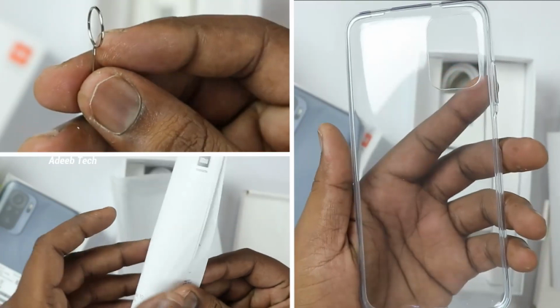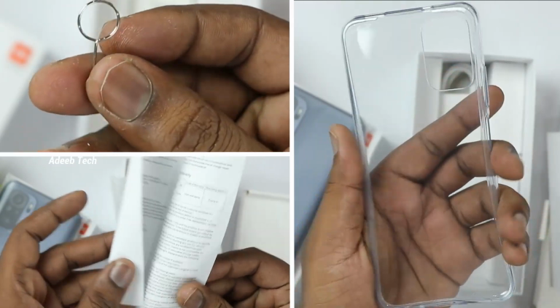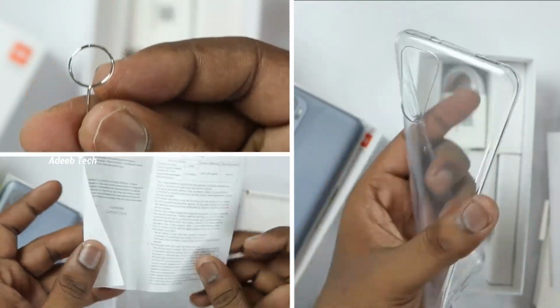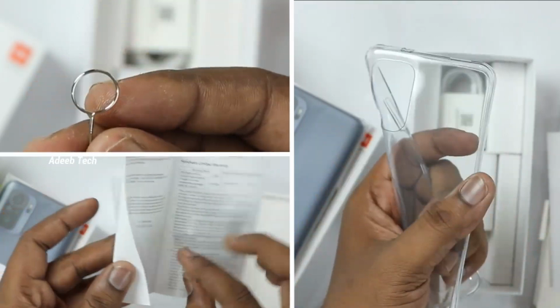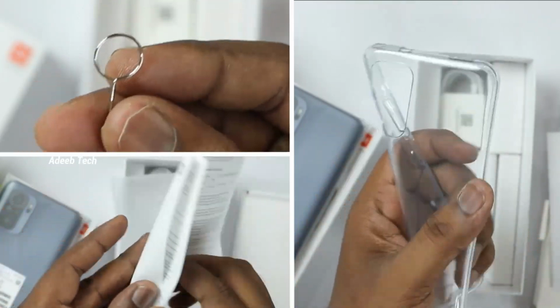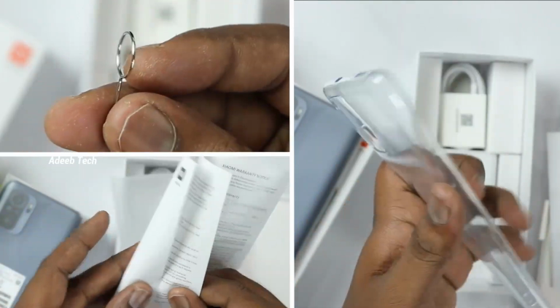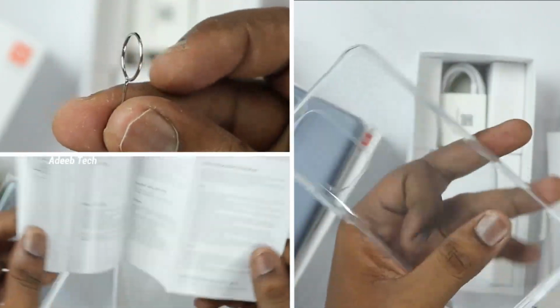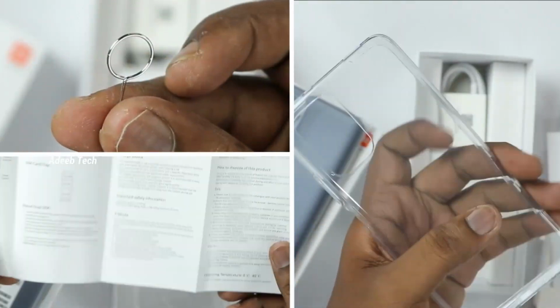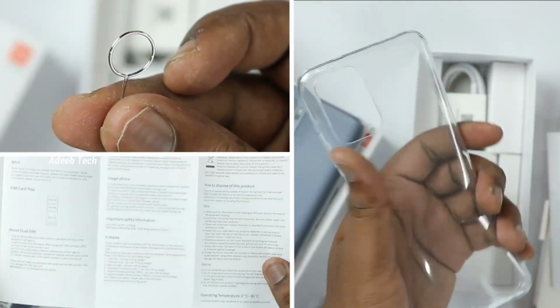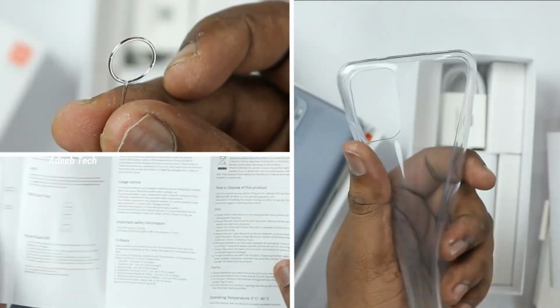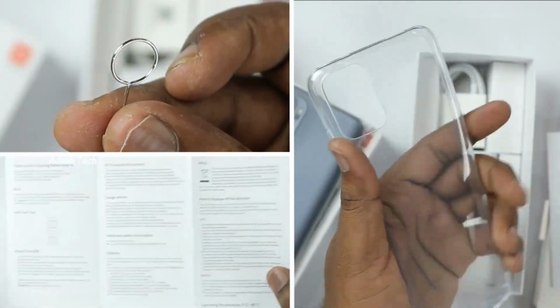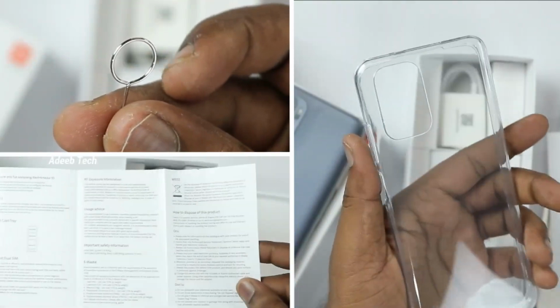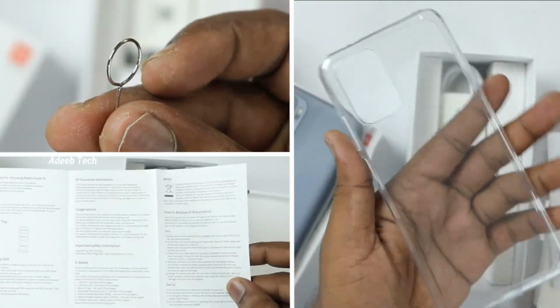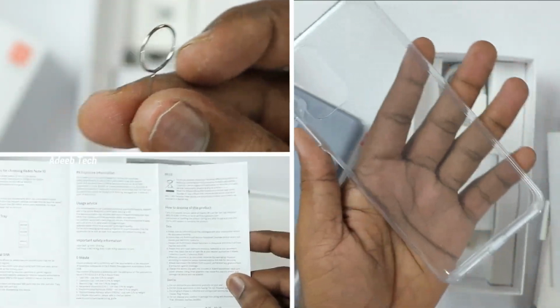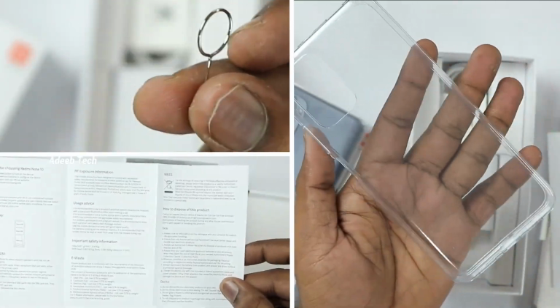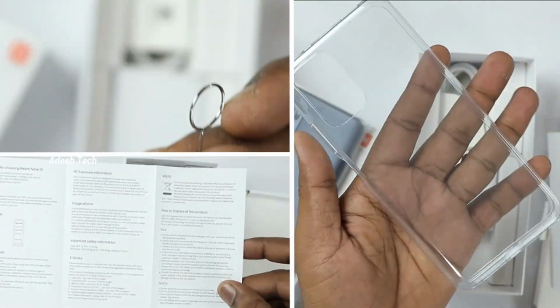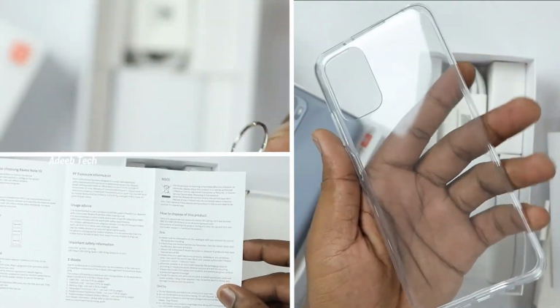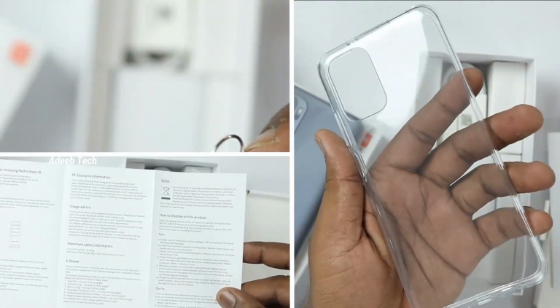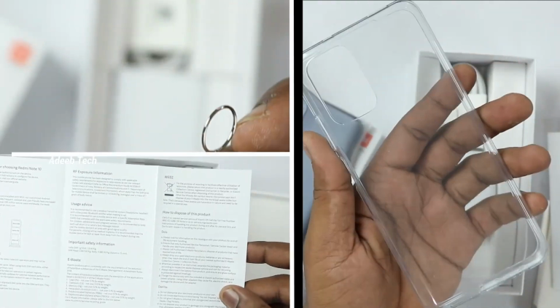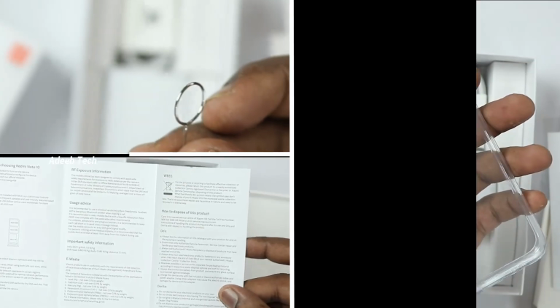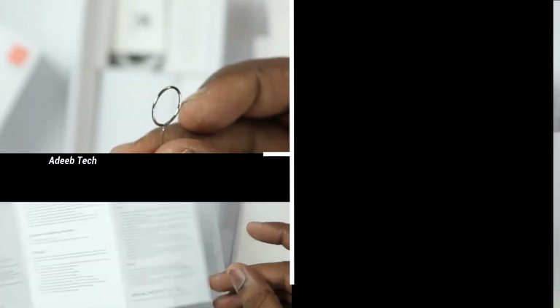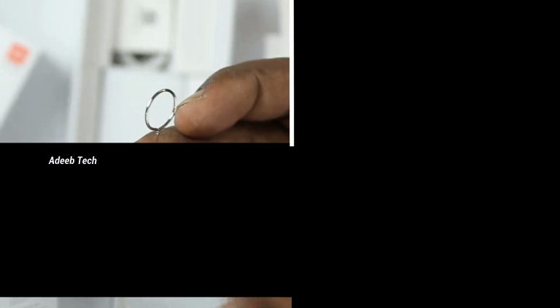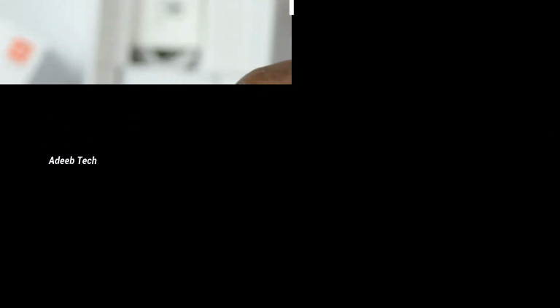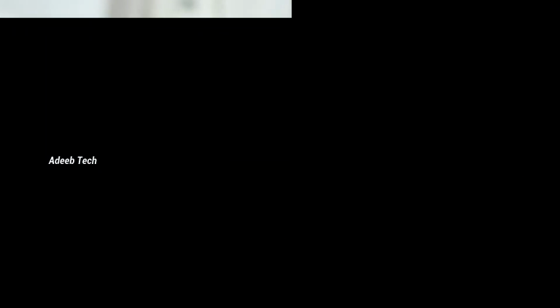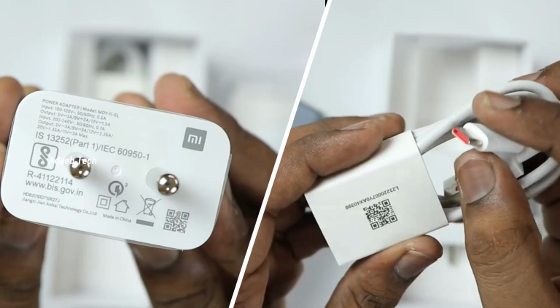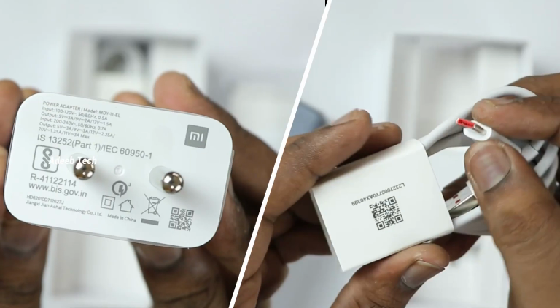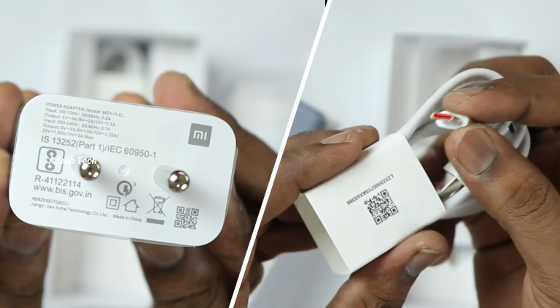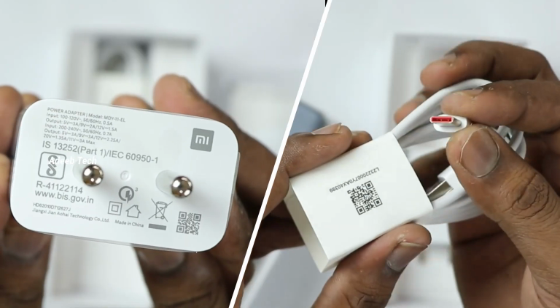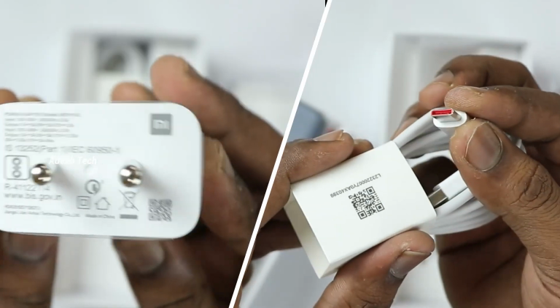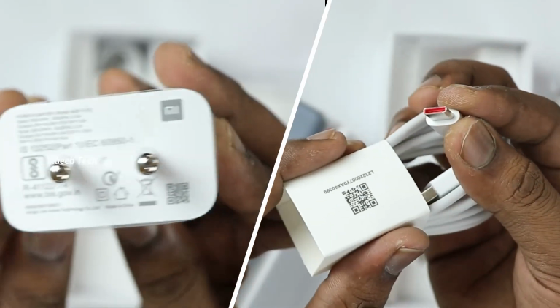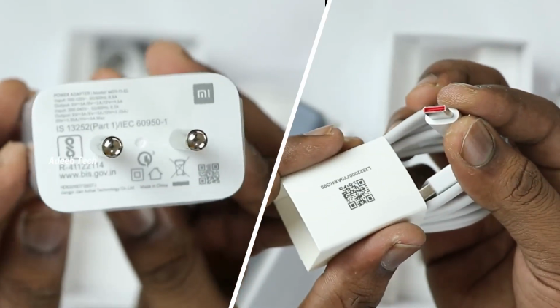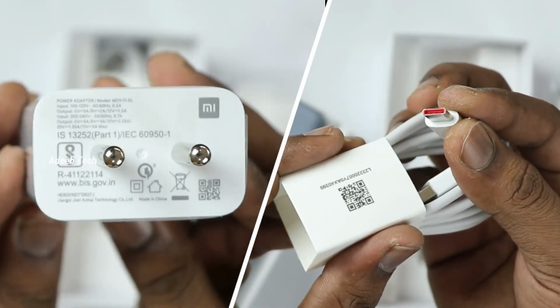In the box, we have a SIM ejector tool, user guide, soft case, charging adapter, and a Type-C cable.